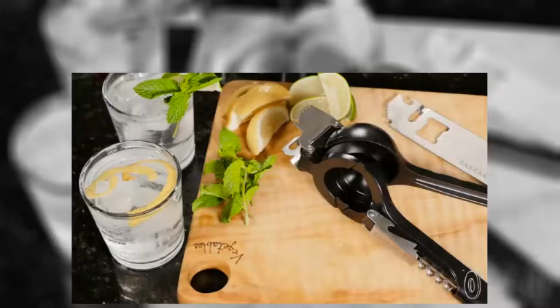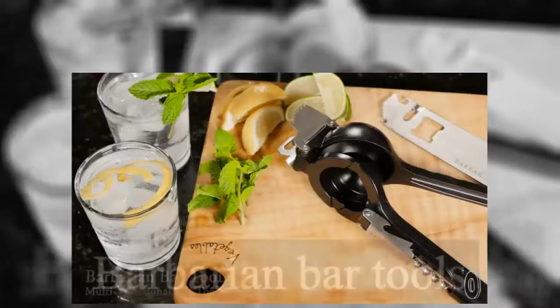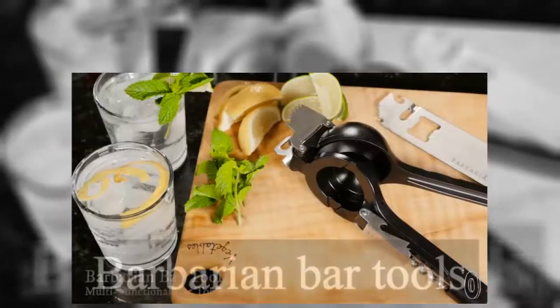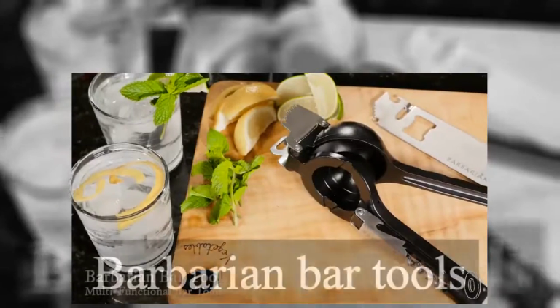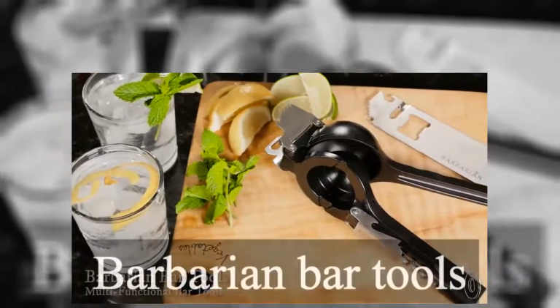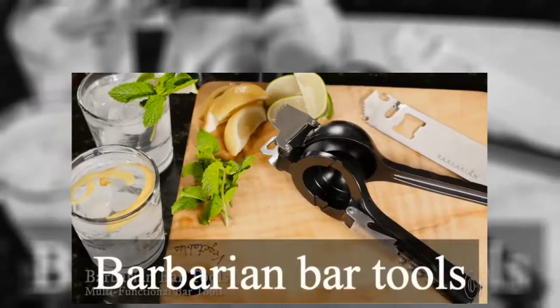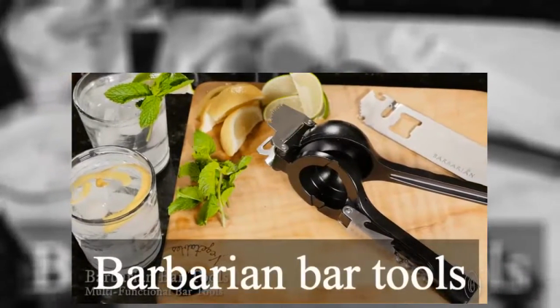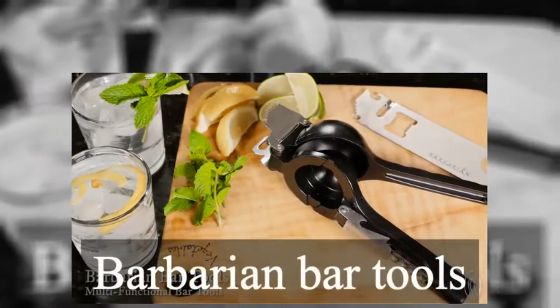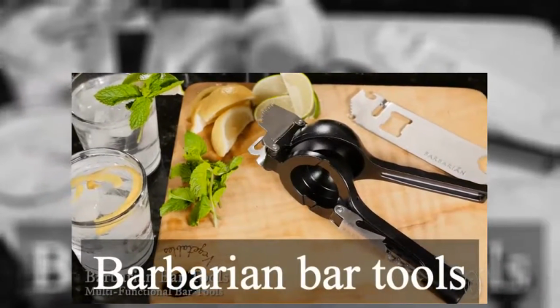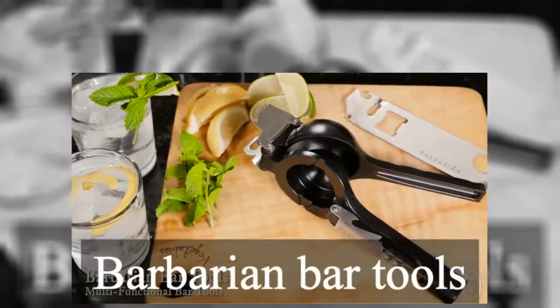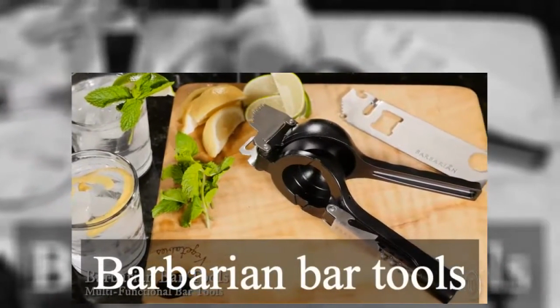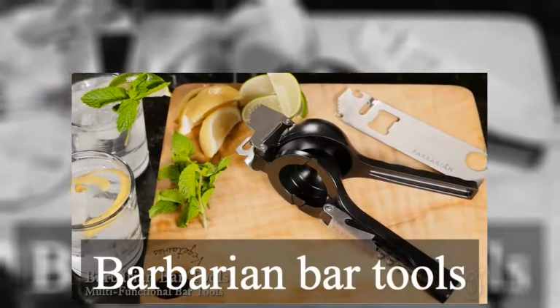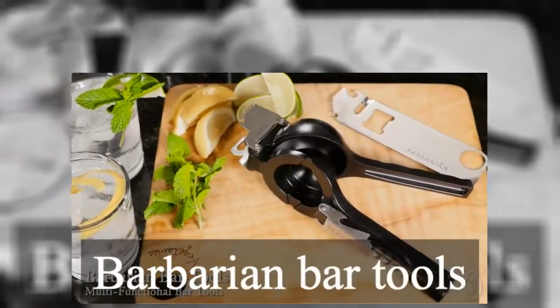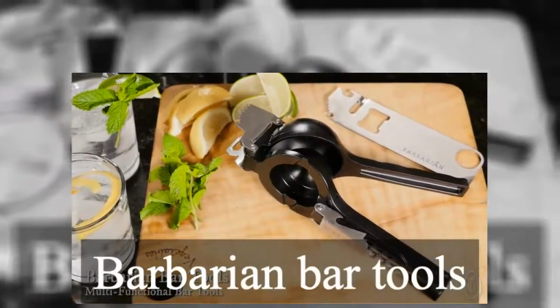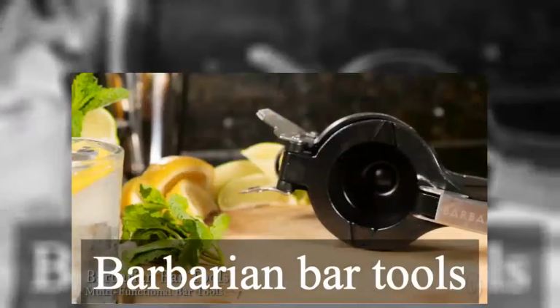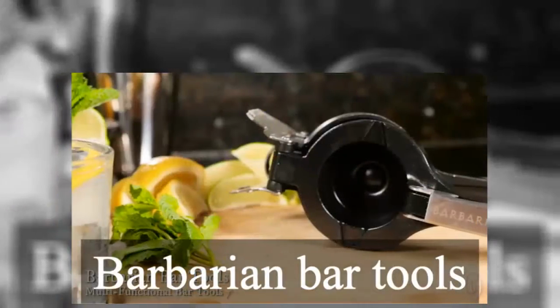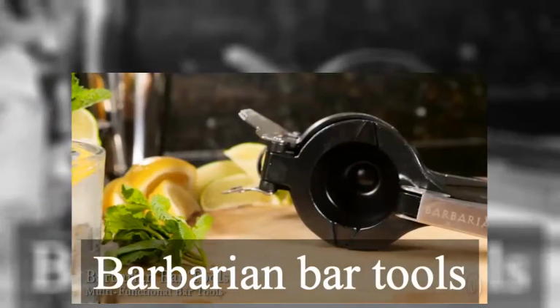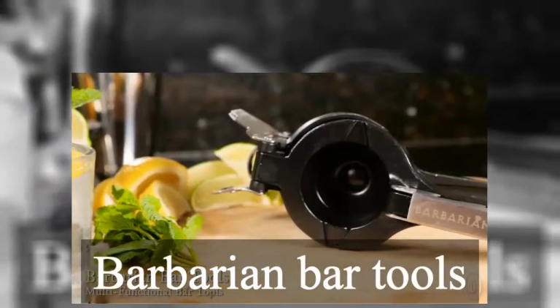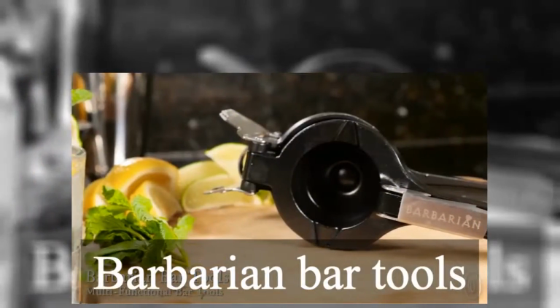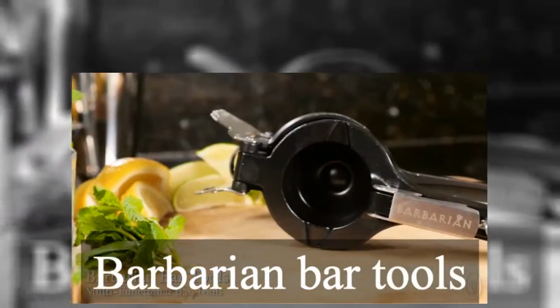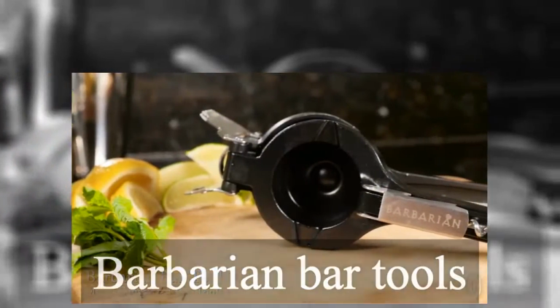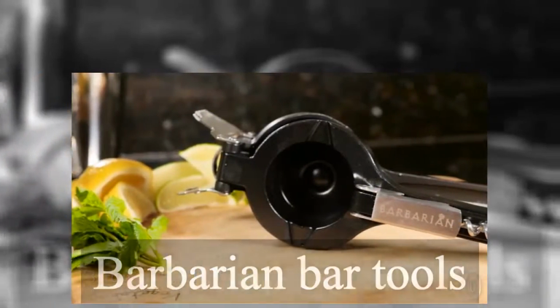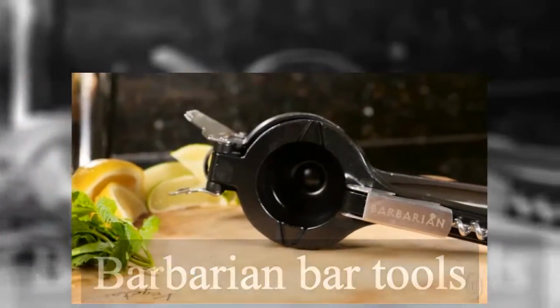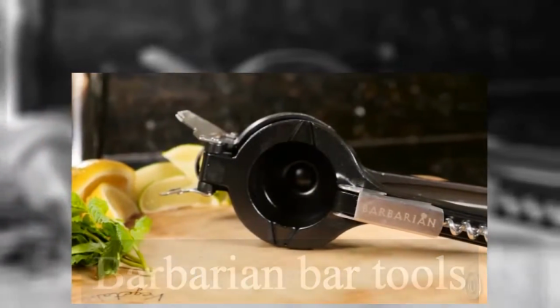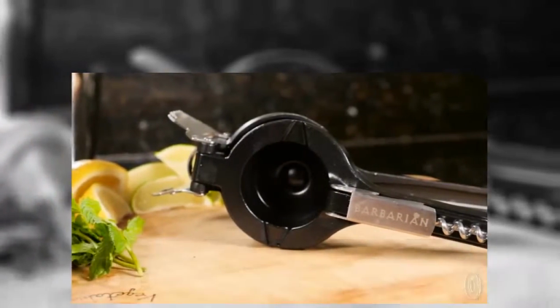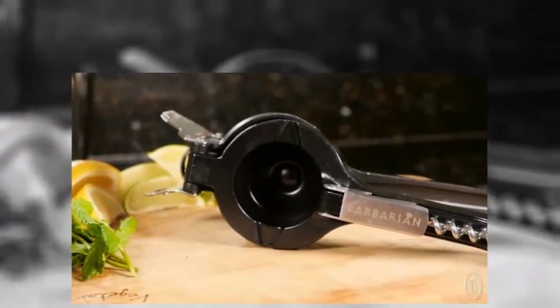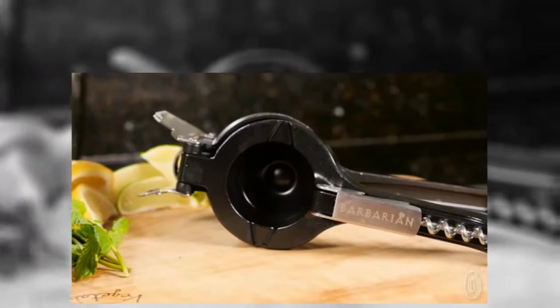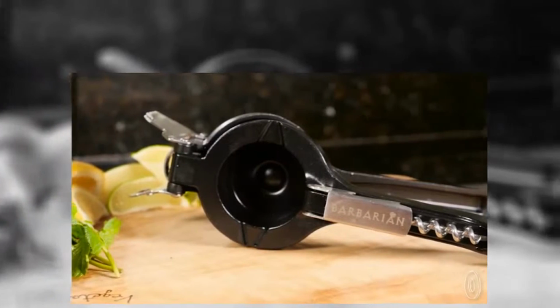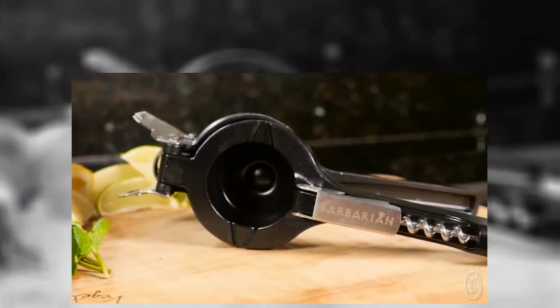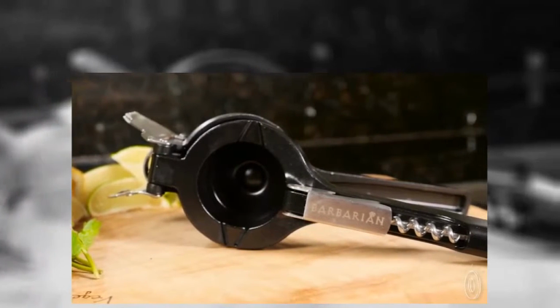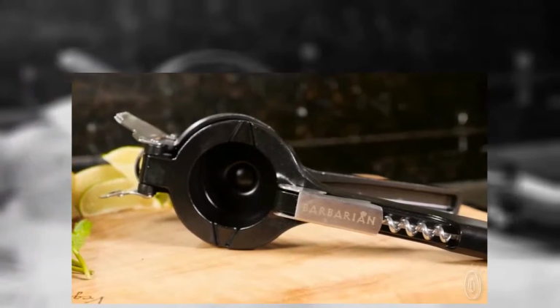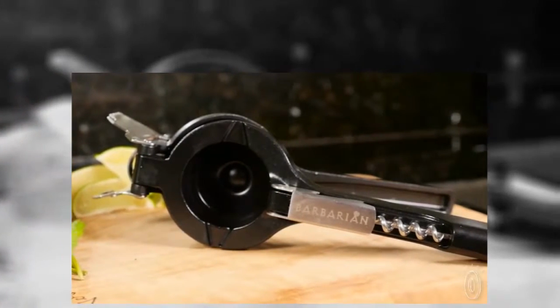Barbarians' sturdy, streamlined helpers combine all of the gadgets needed to have cocktail hour just about anywhere.